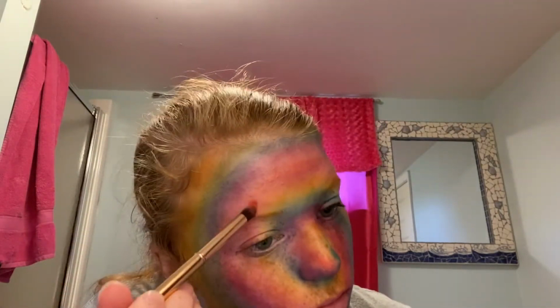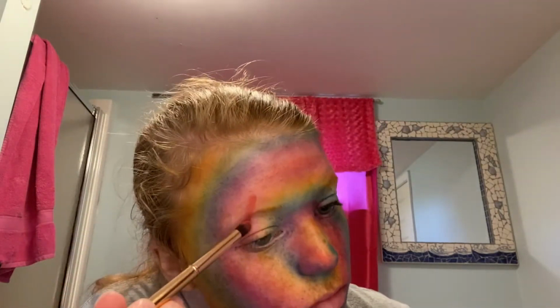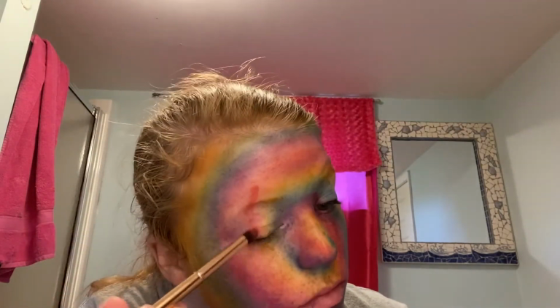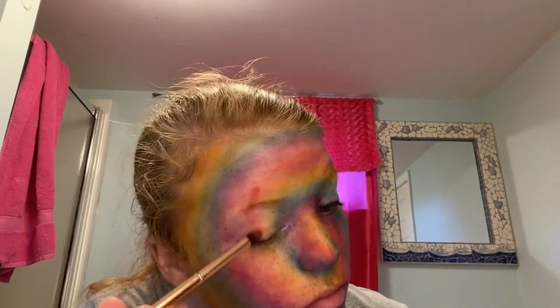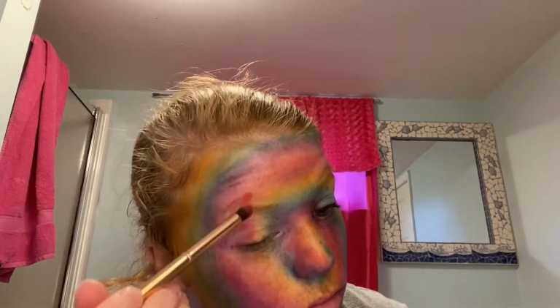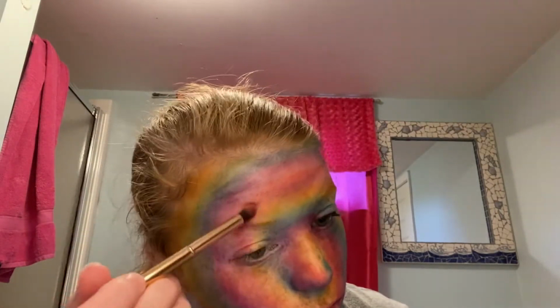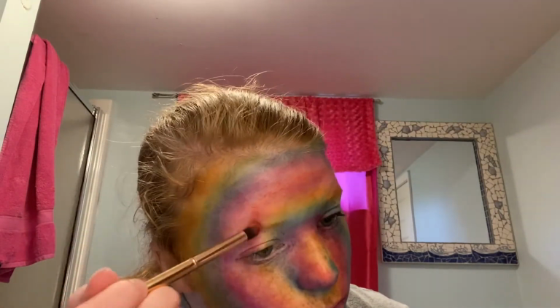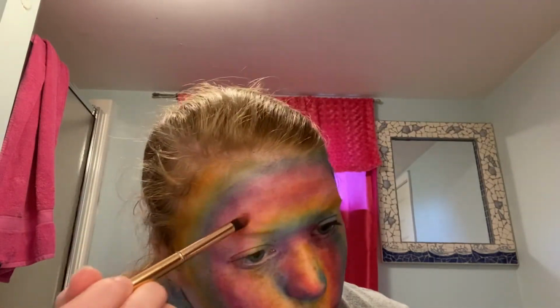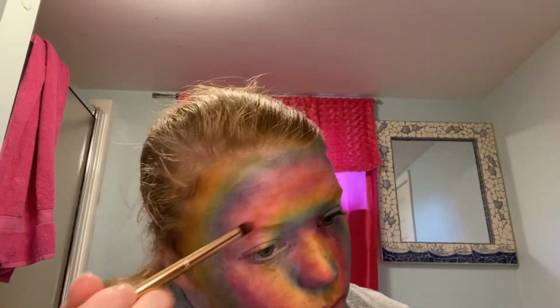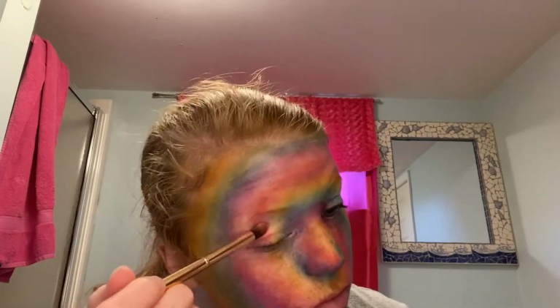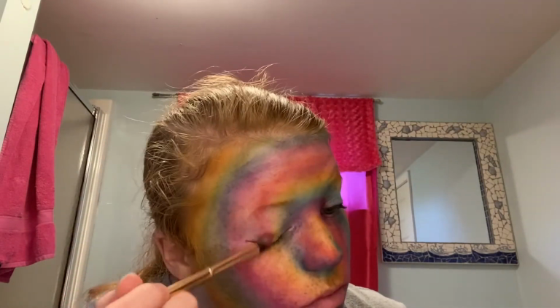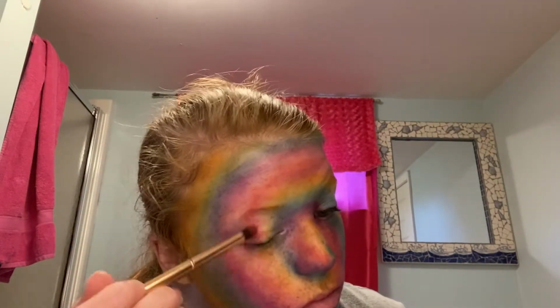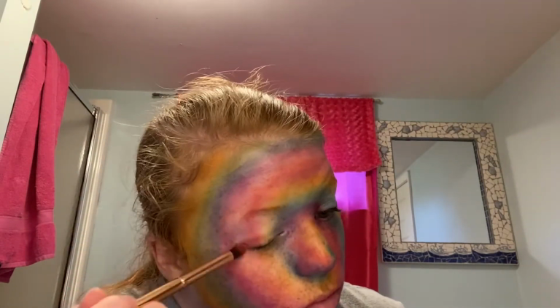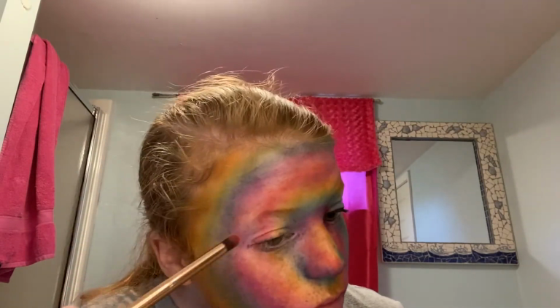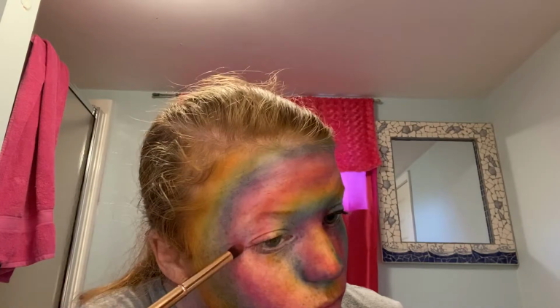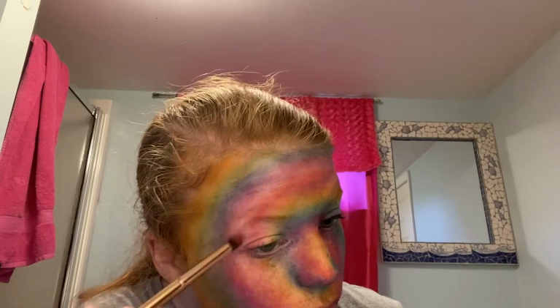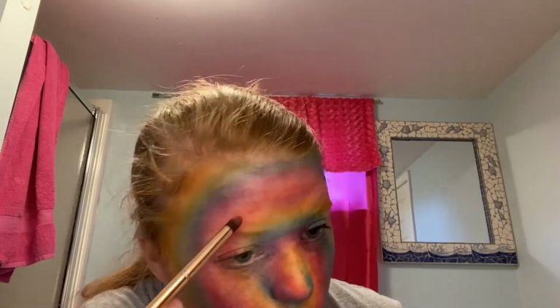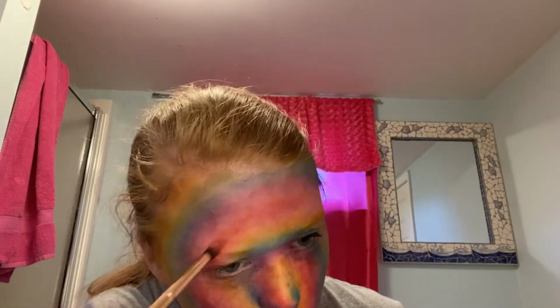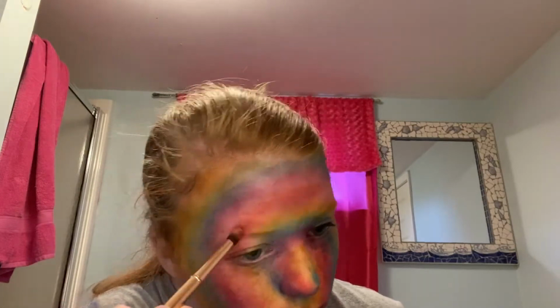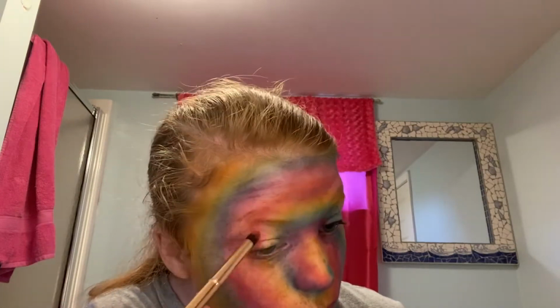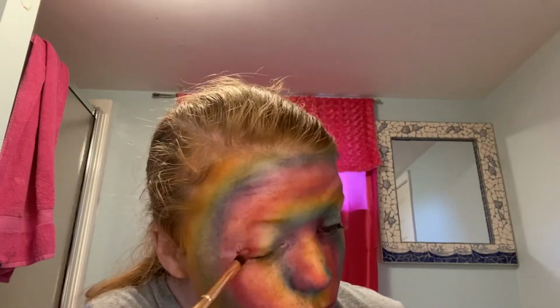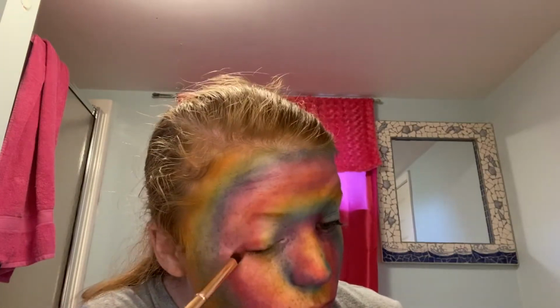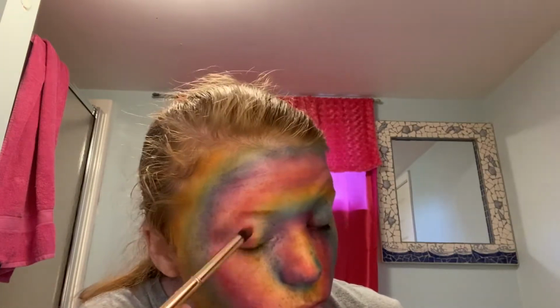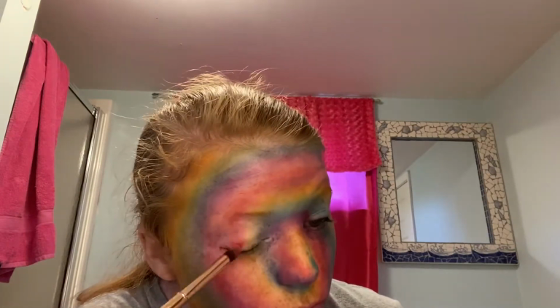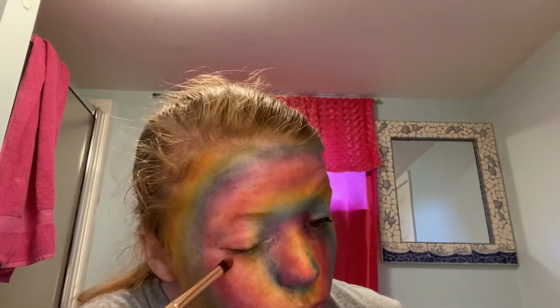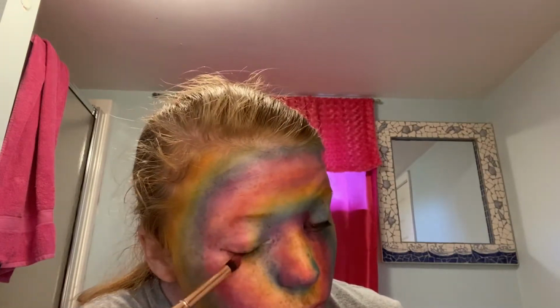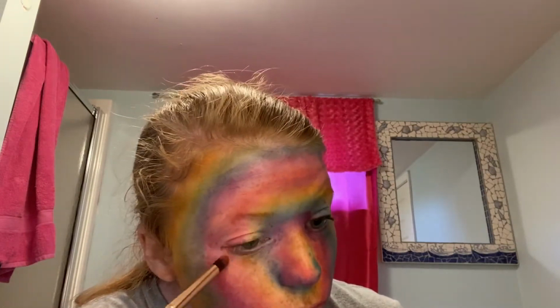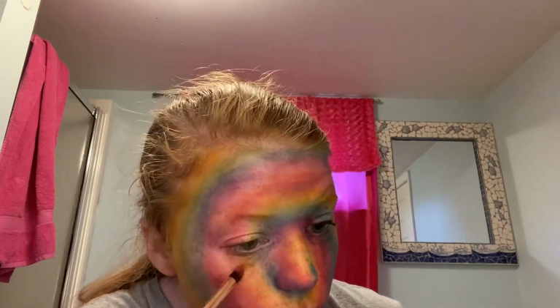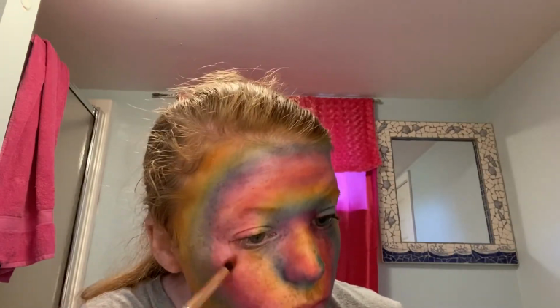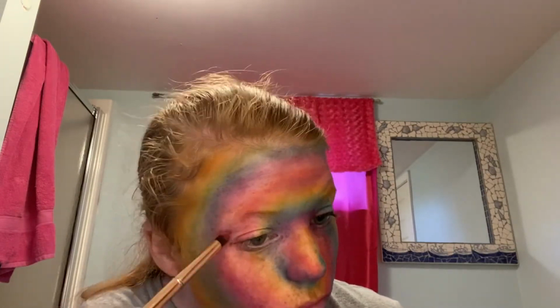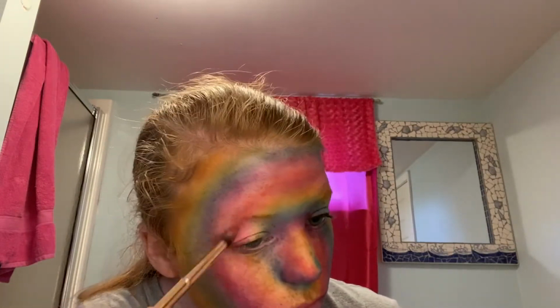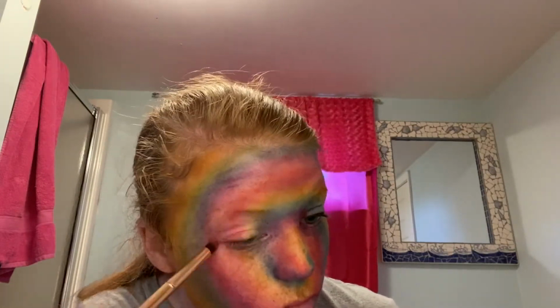Right now I'm just intensifying any places where I thought the color might have faded or isn't as vibrant as I want it to be.